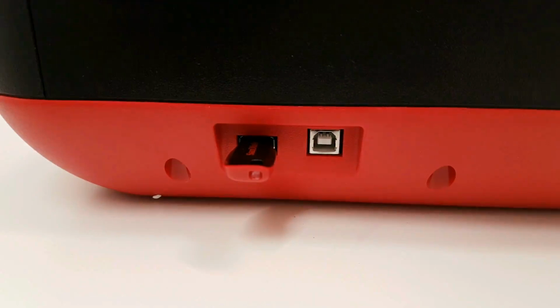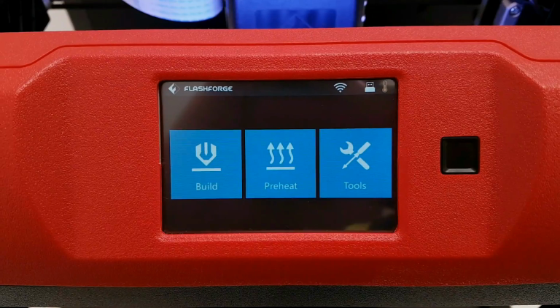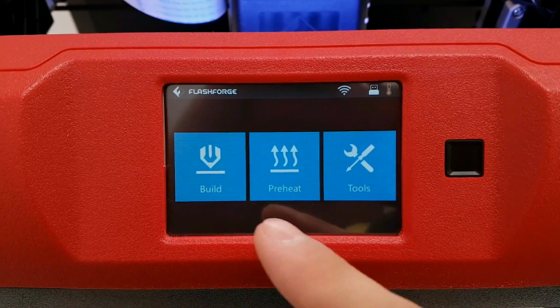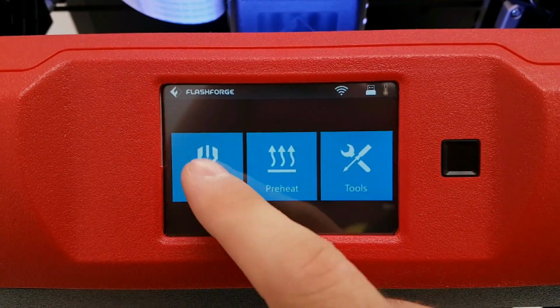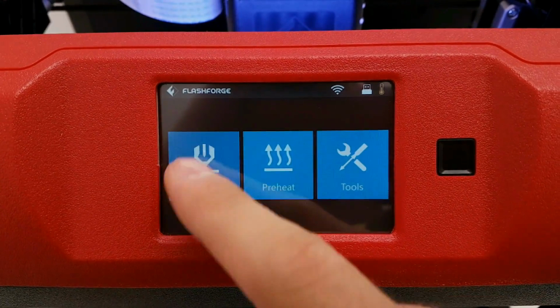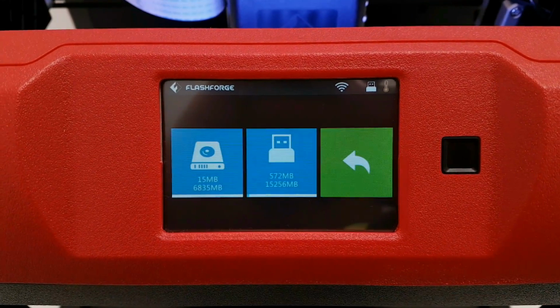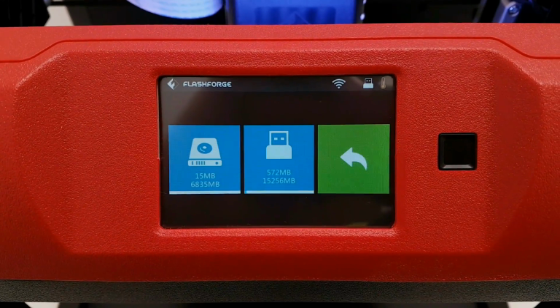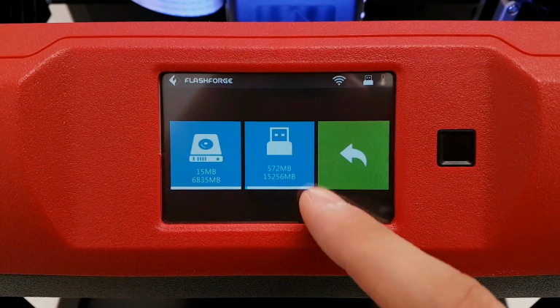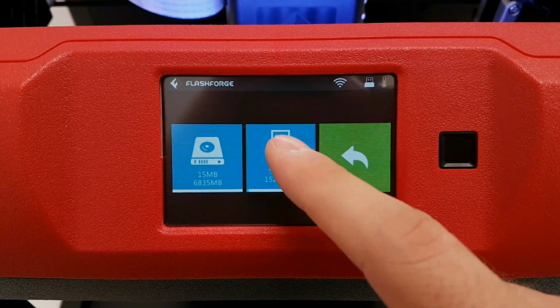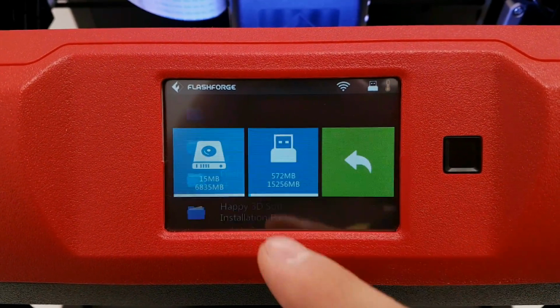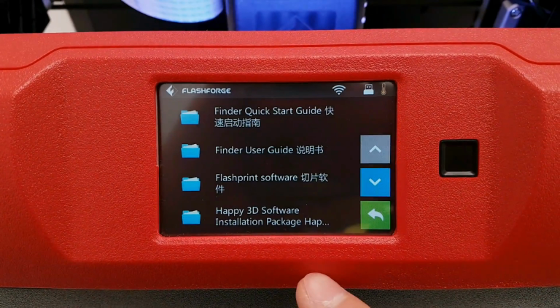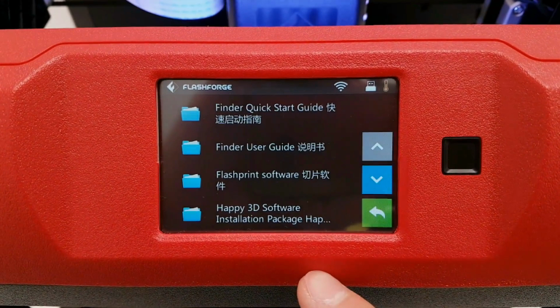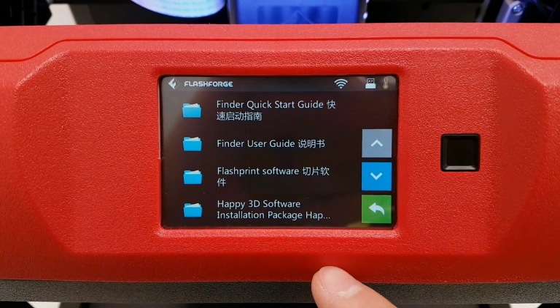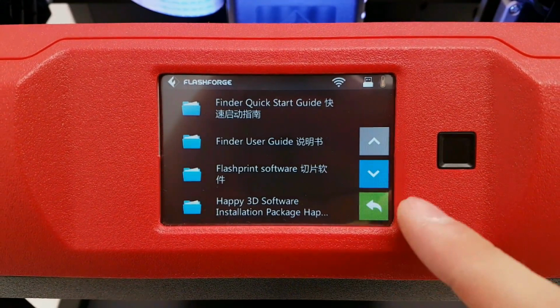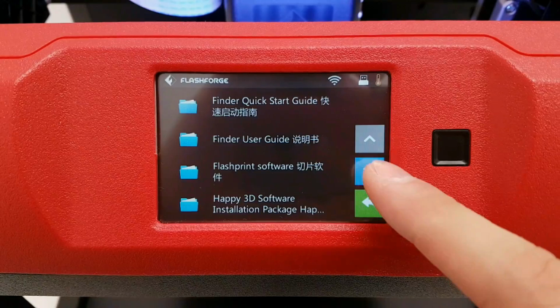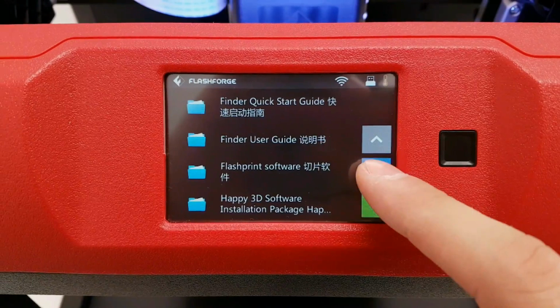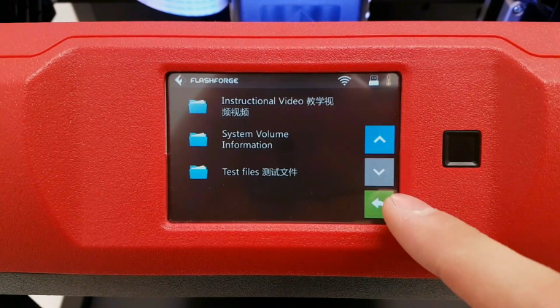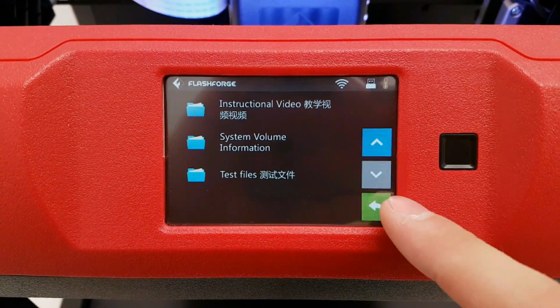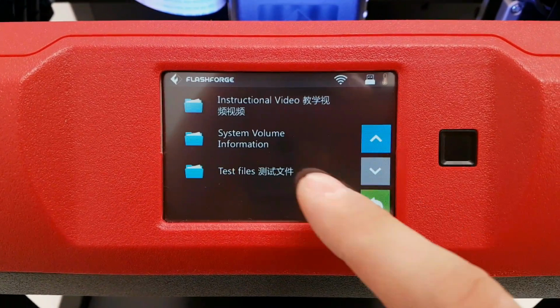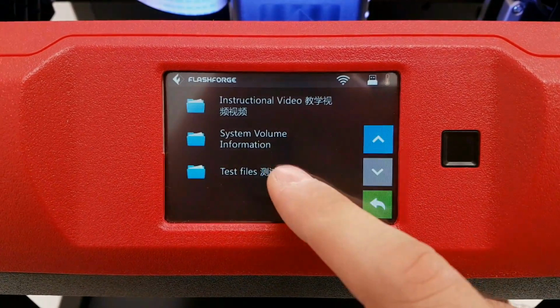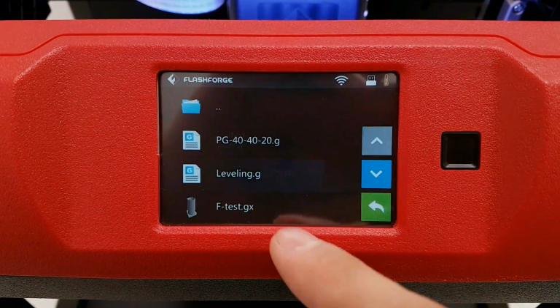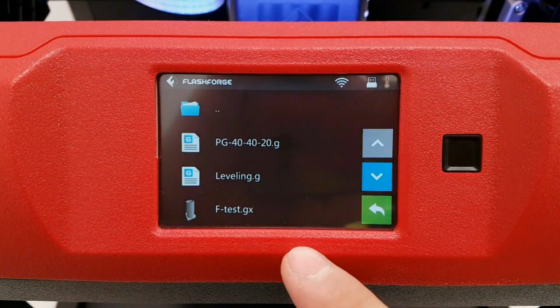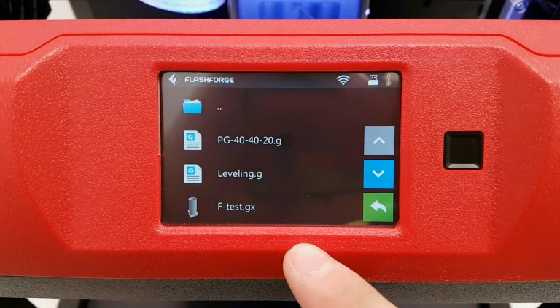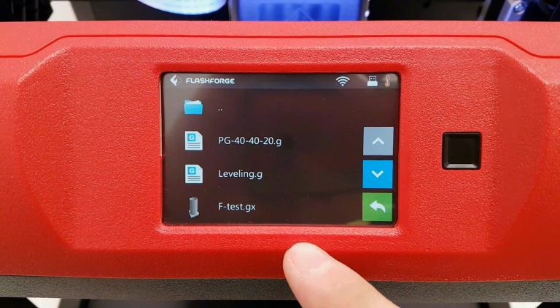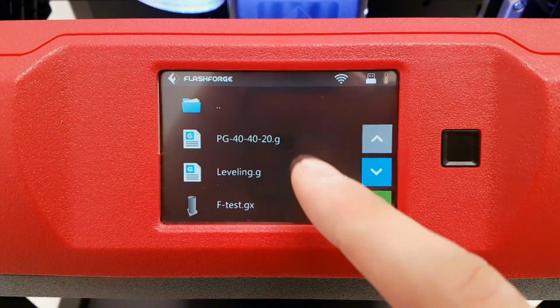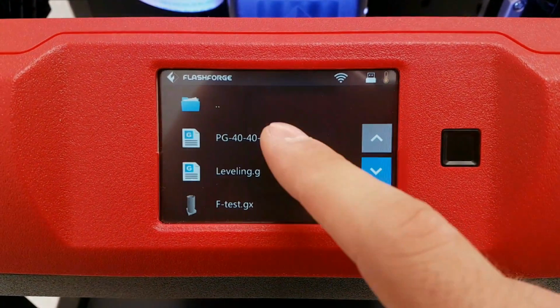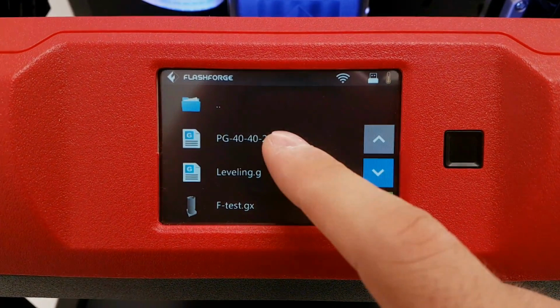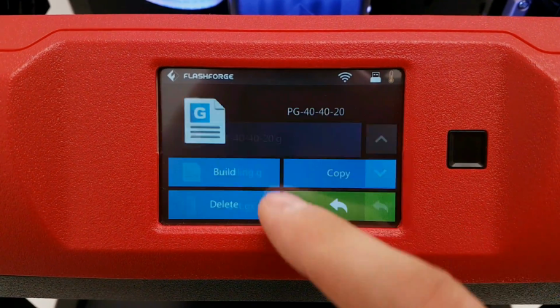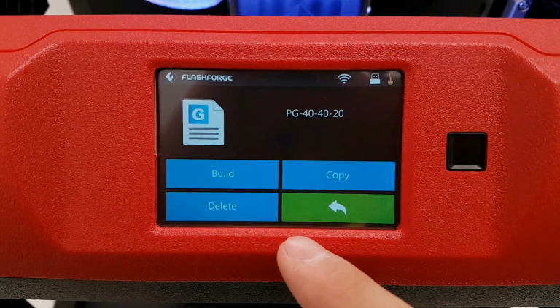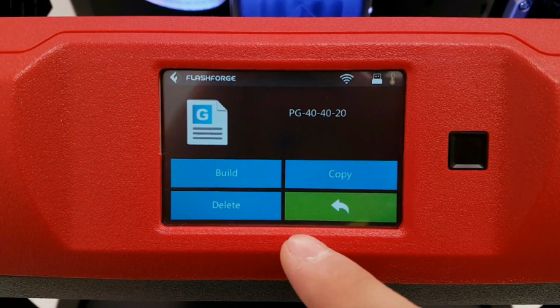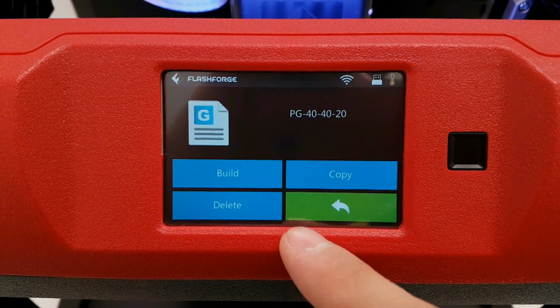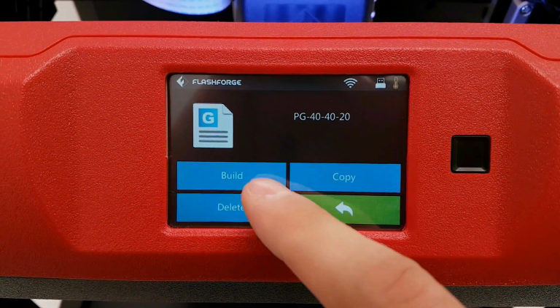And now it's time for printing. There is a pre-sliced test print, so for this one I'm just gonna go for it.